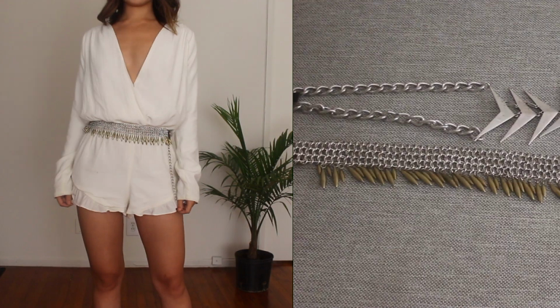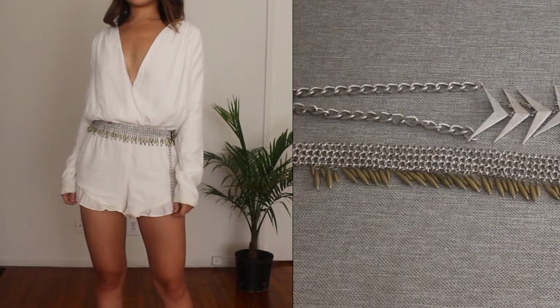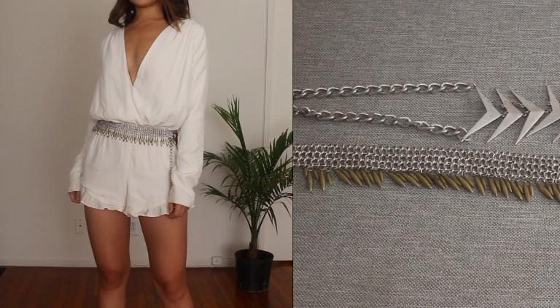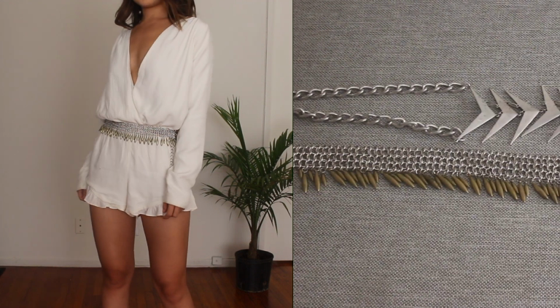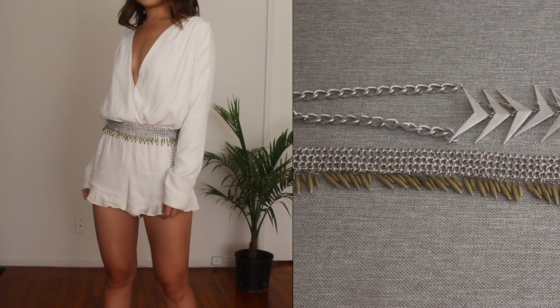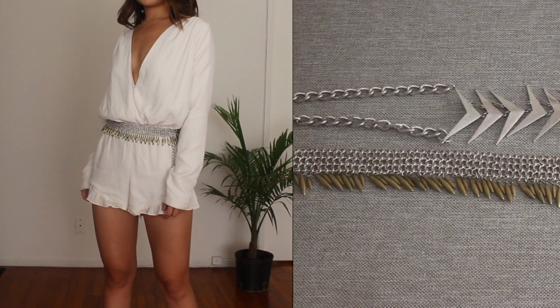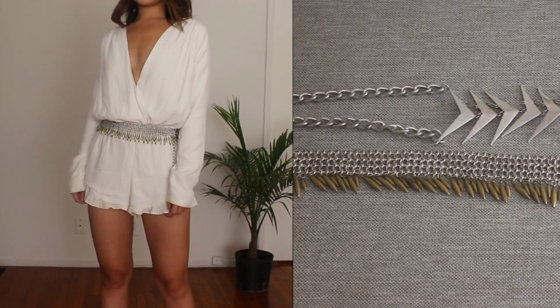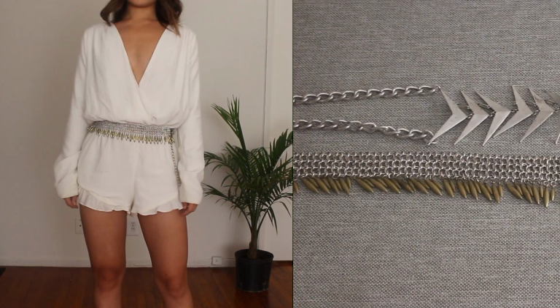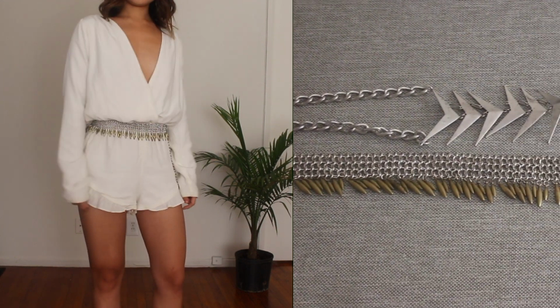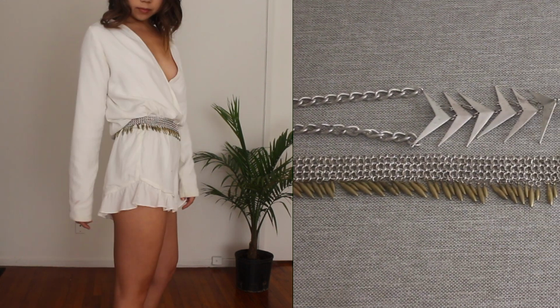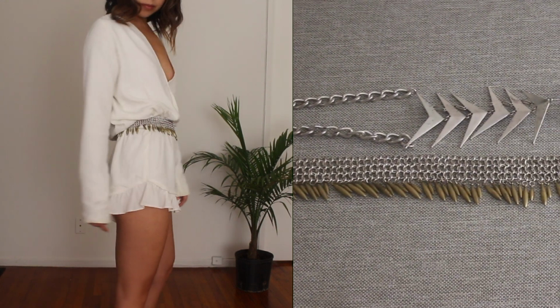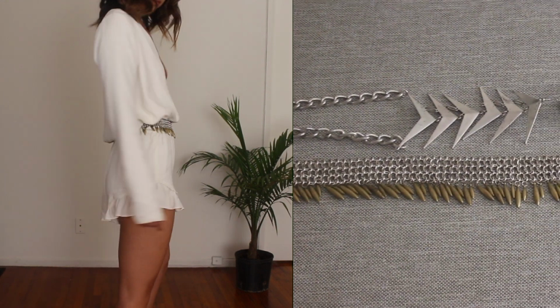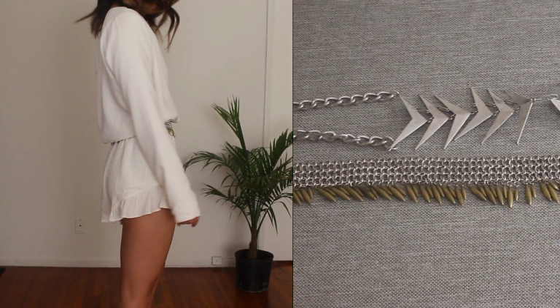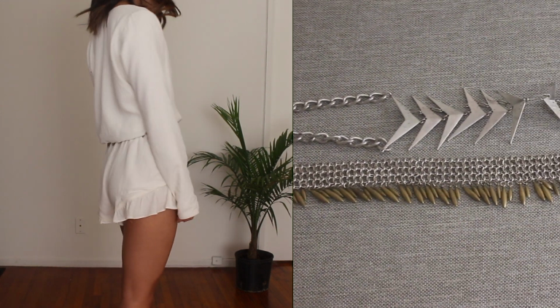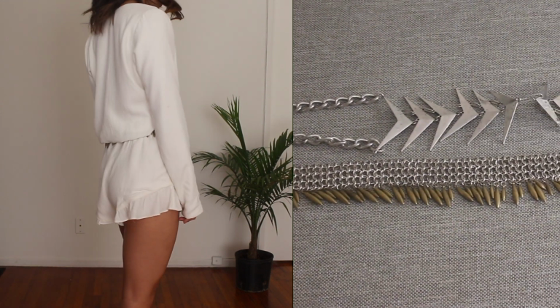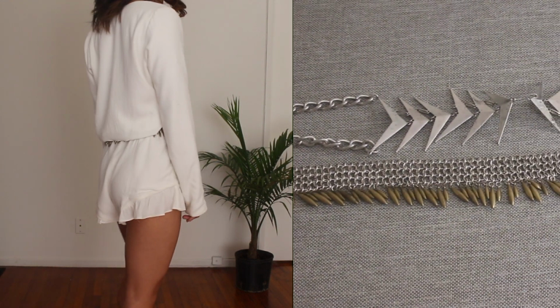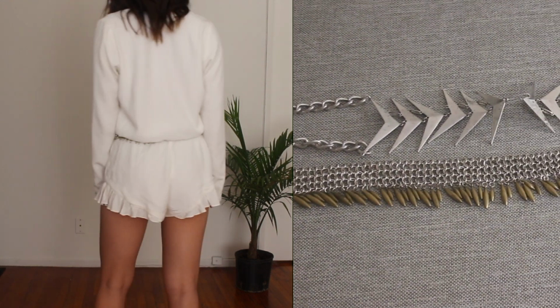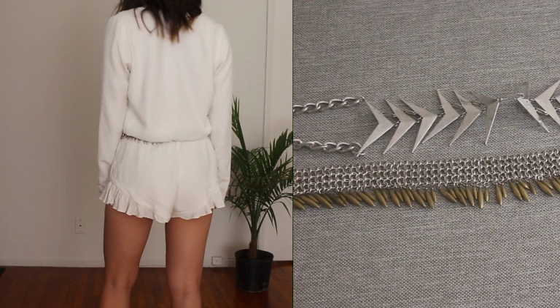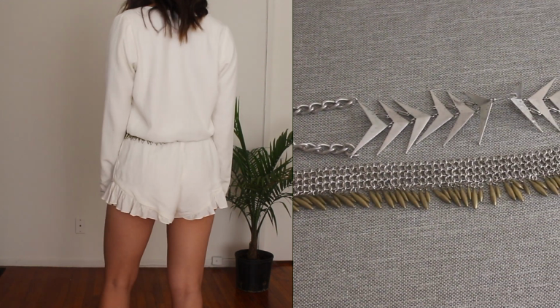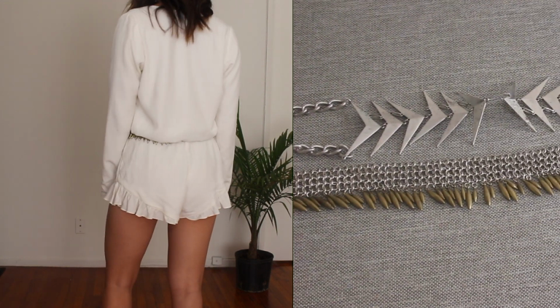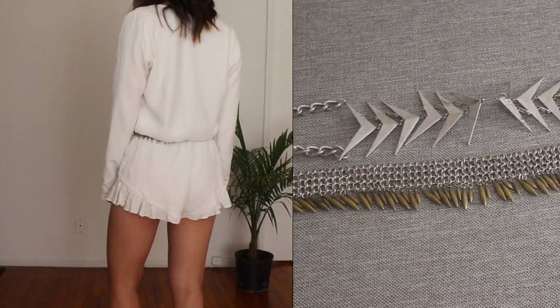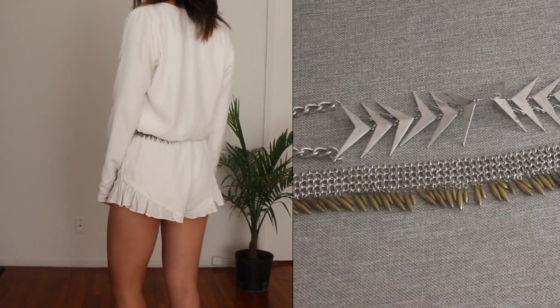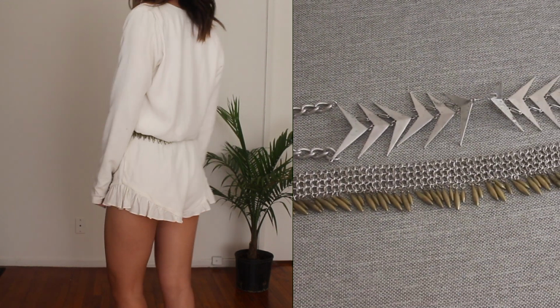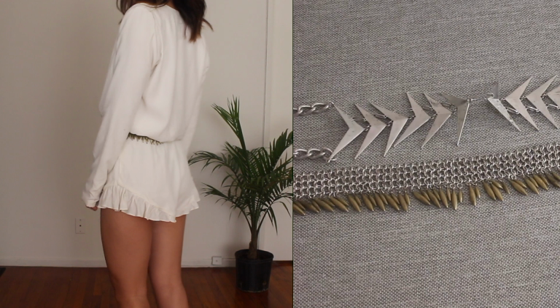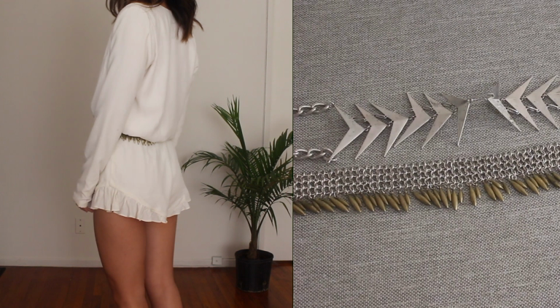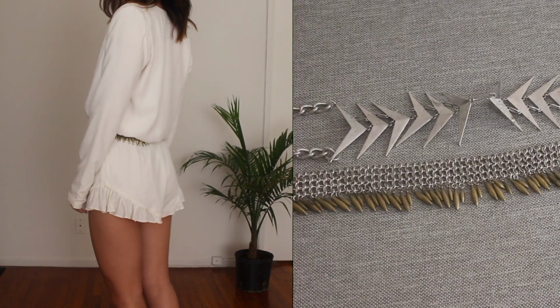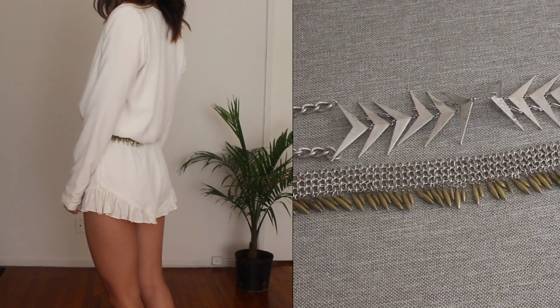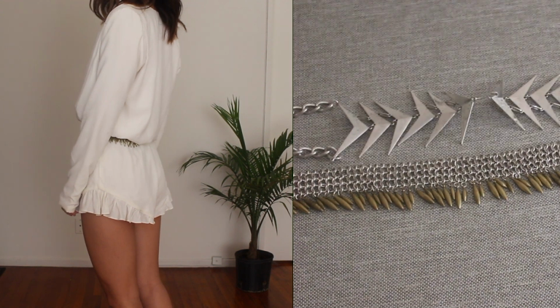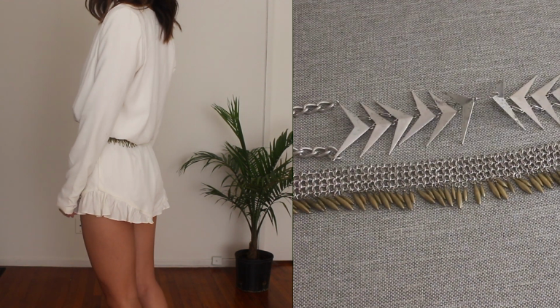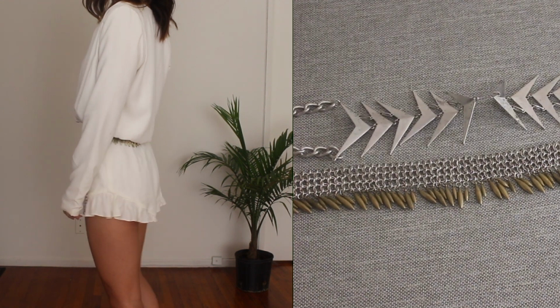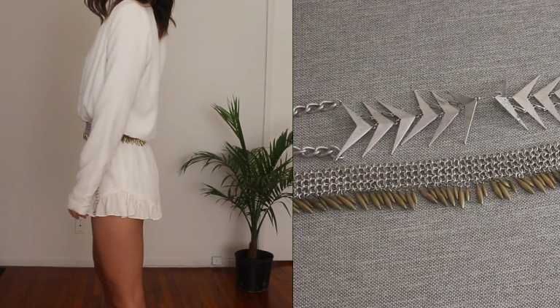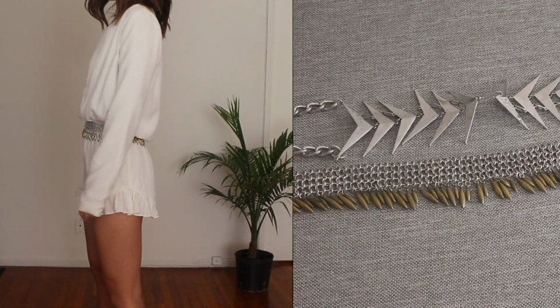The top belt is a Deadhead belt with spiky metal arrows, and the bottom is a Devandra belt that I'm wearing, both from the collaboration with Luv AJ.